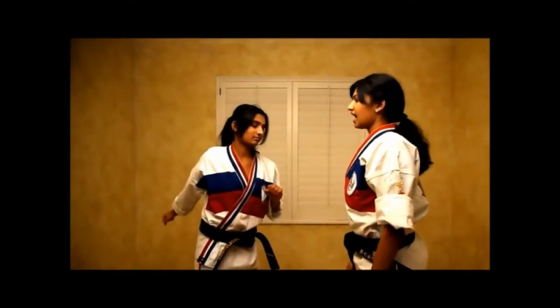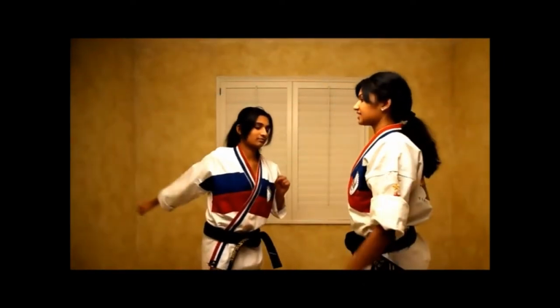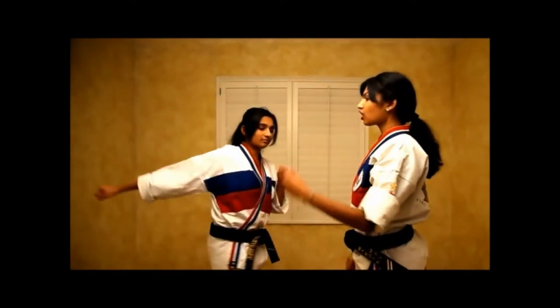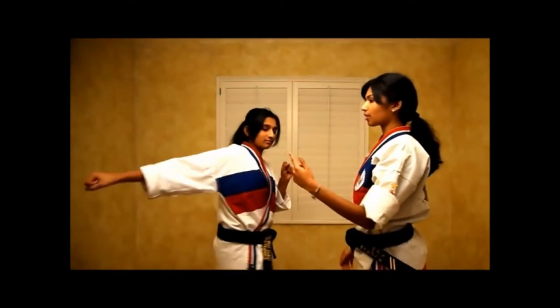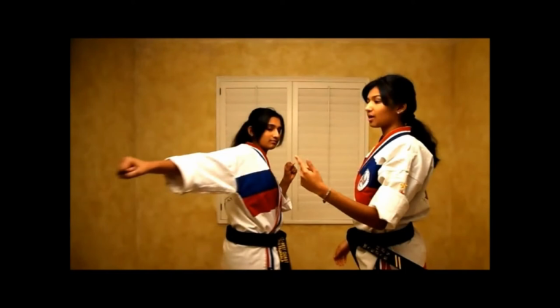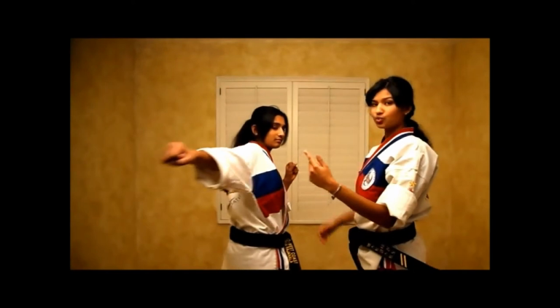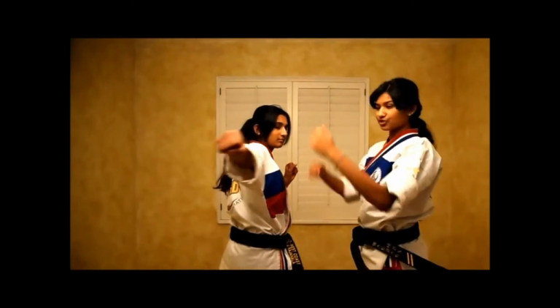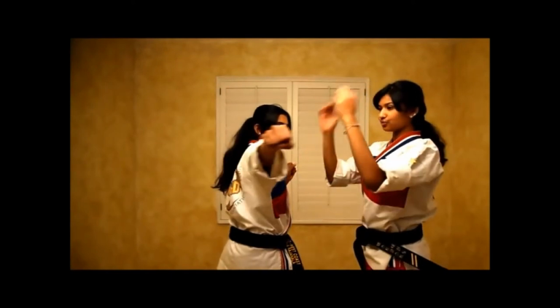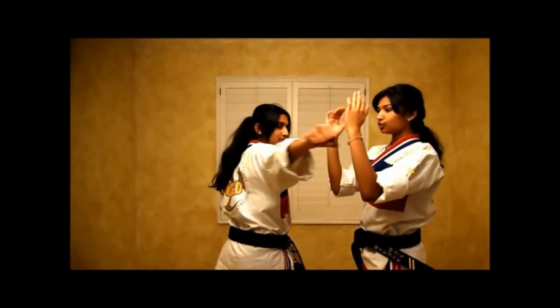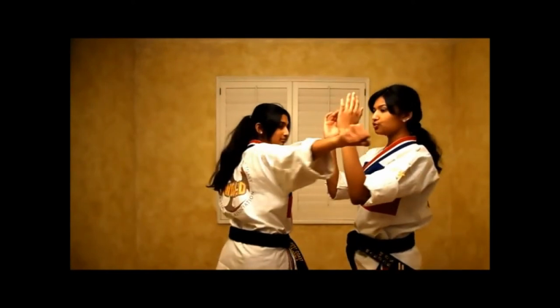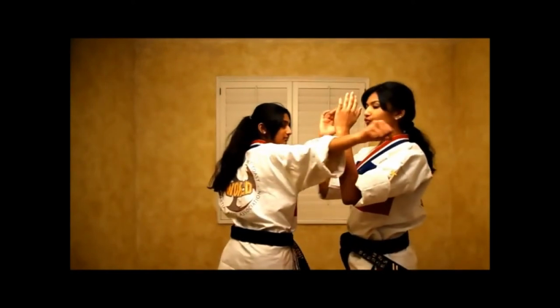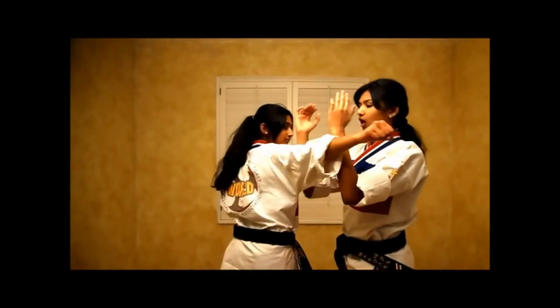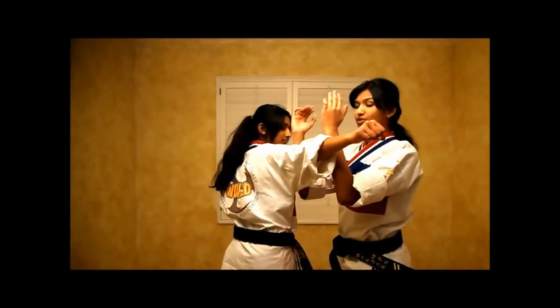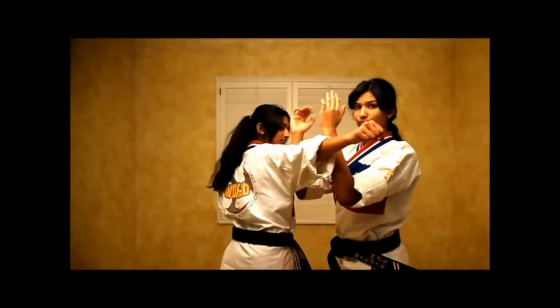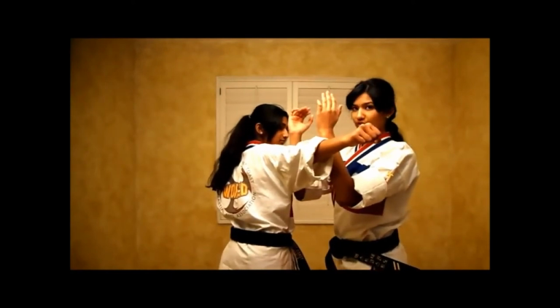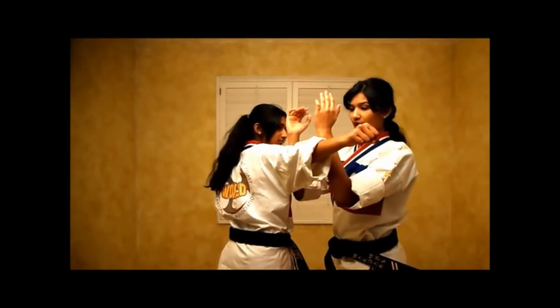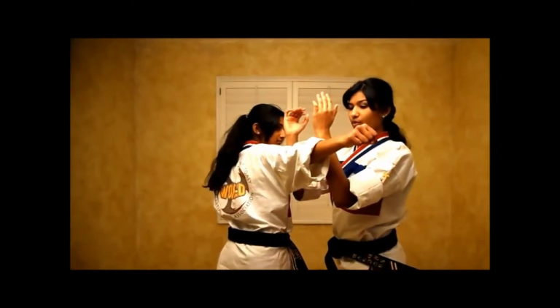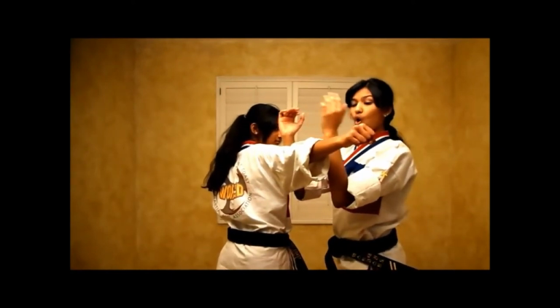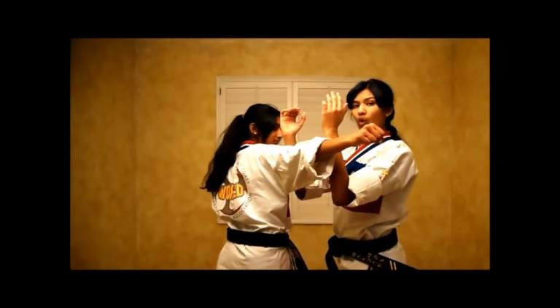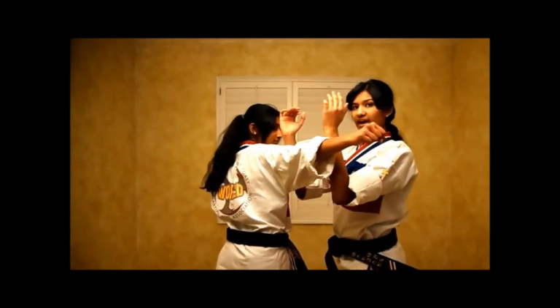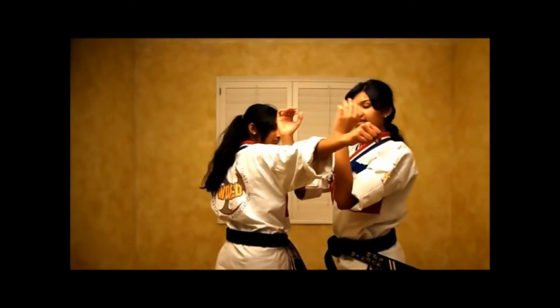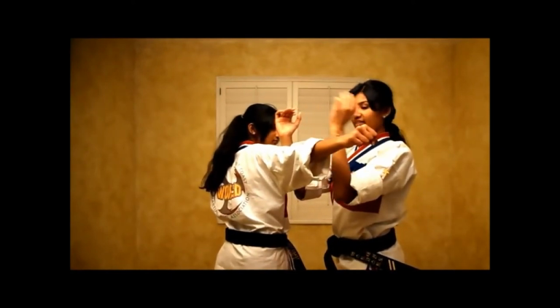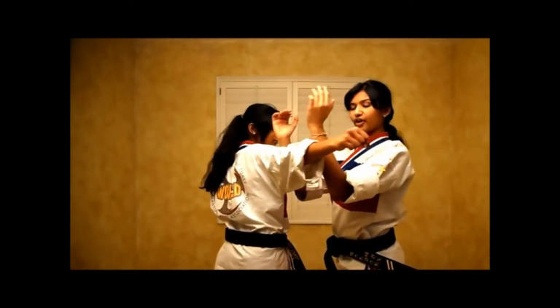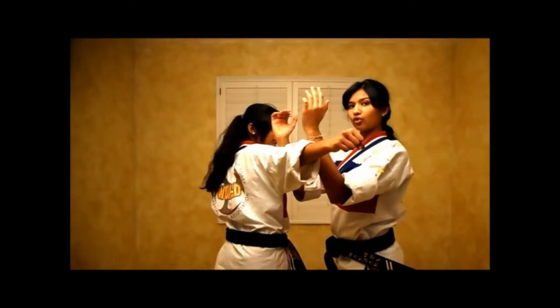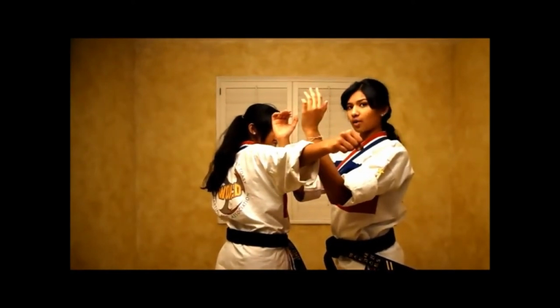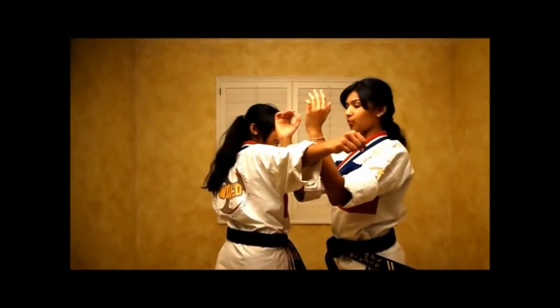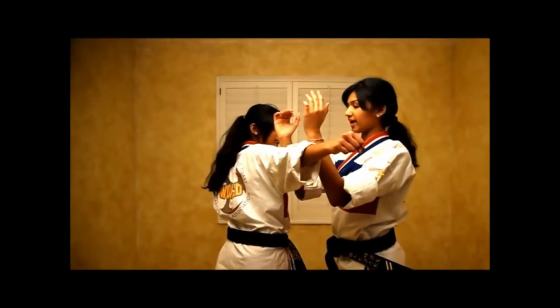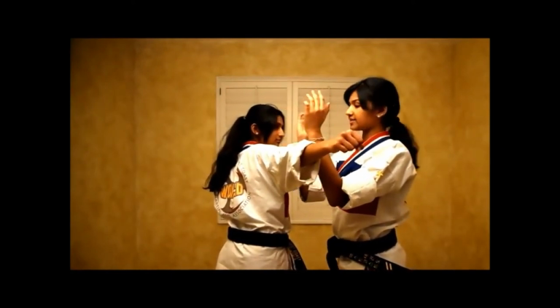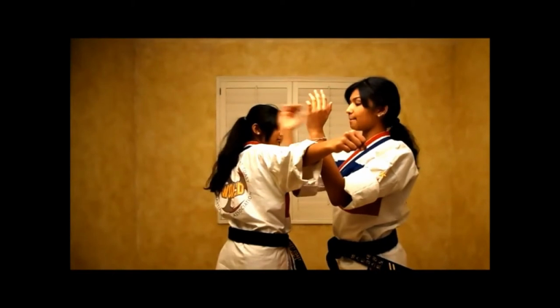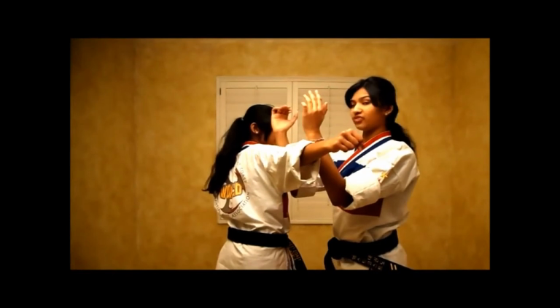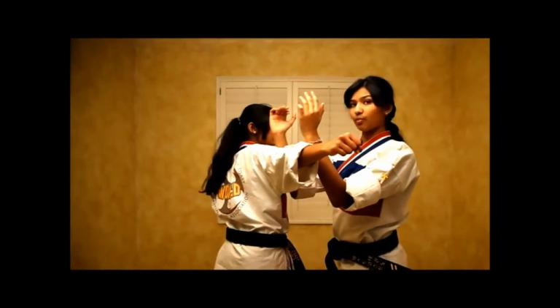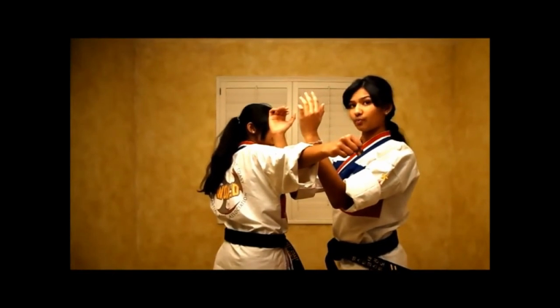As their arm comes towards you, use your forearms to block their arm — one hand at their forearm and one hand above the elbow.